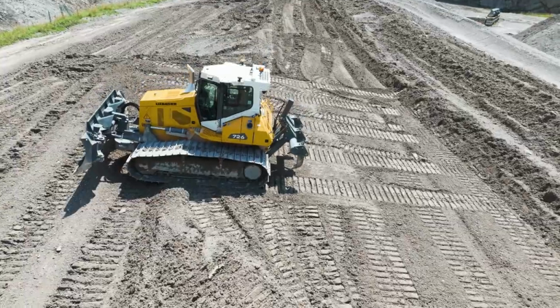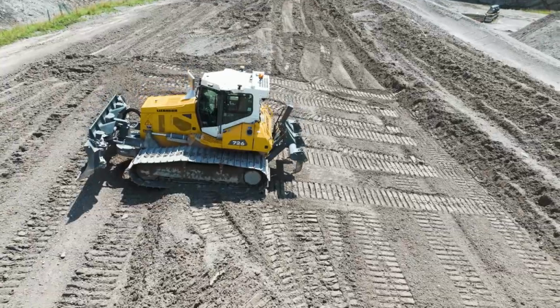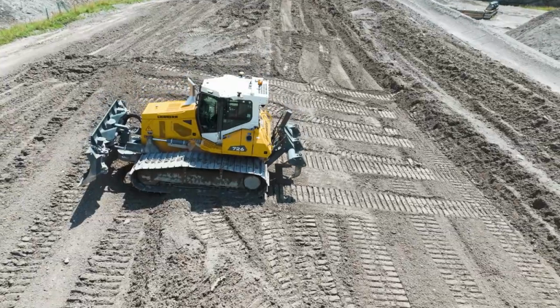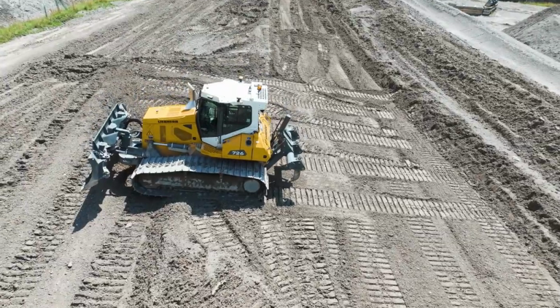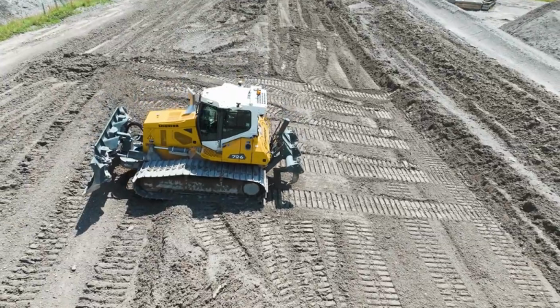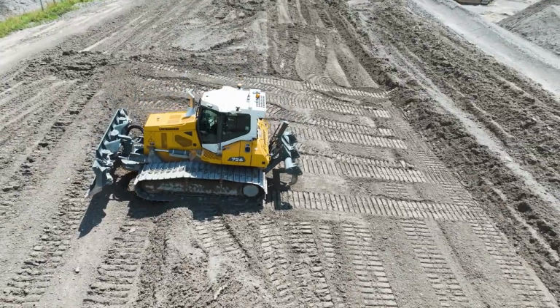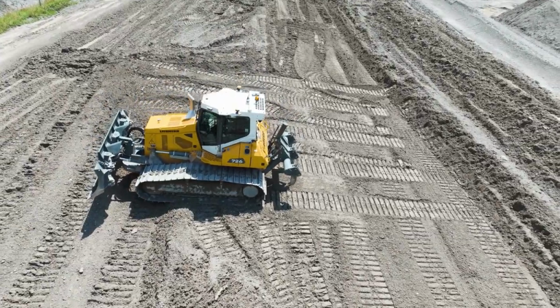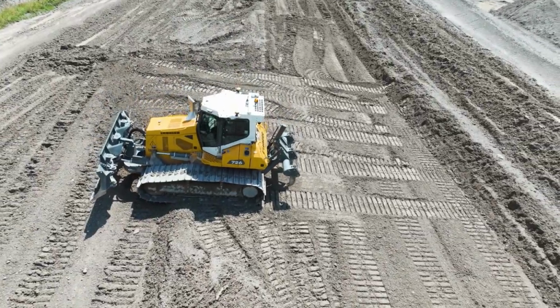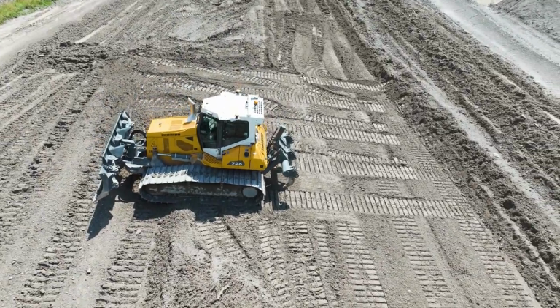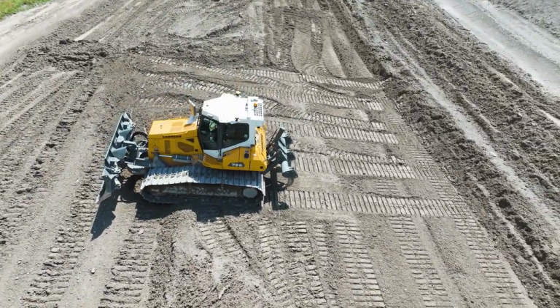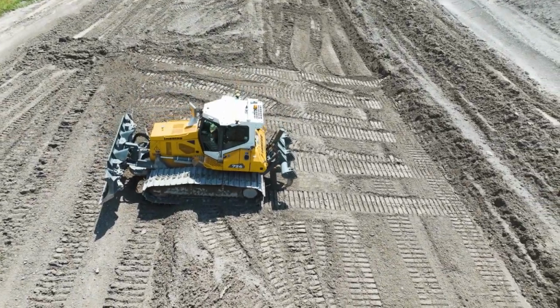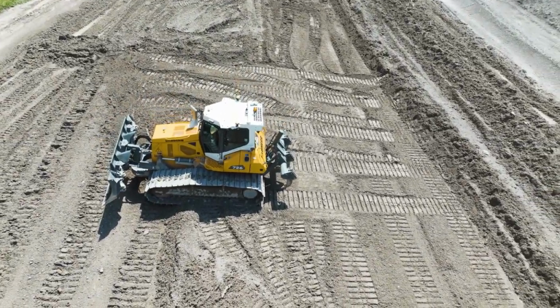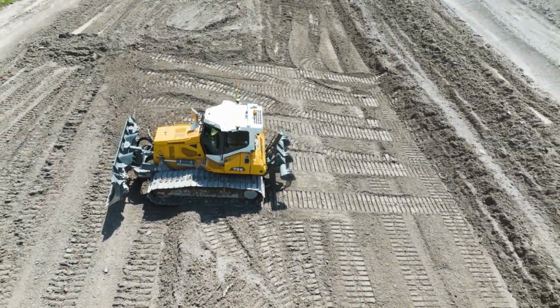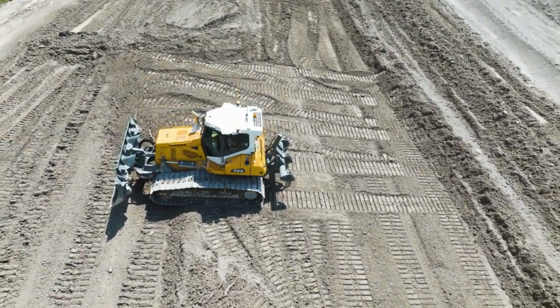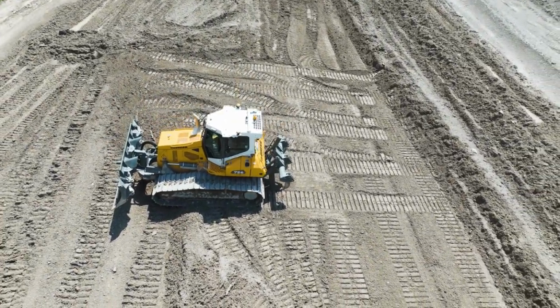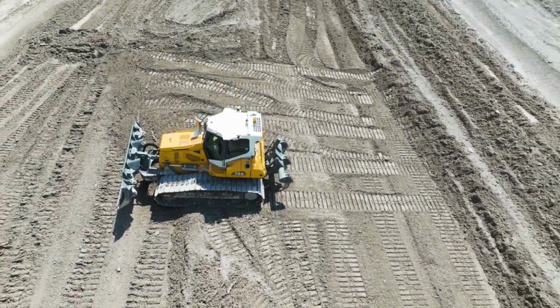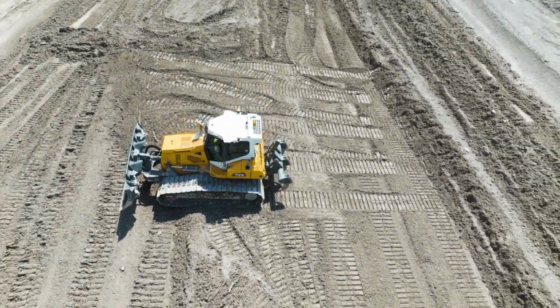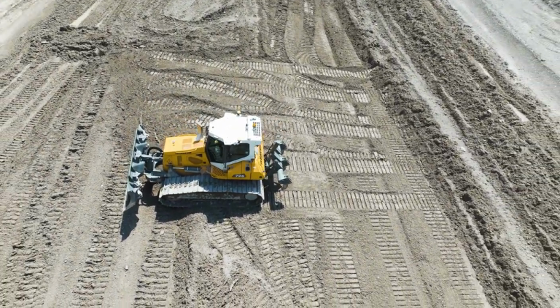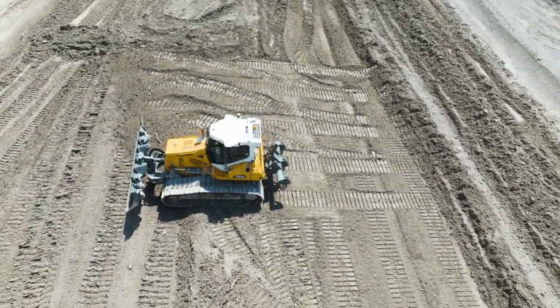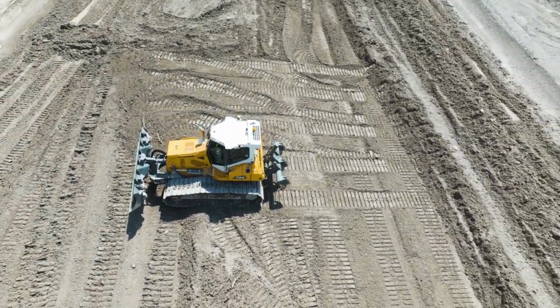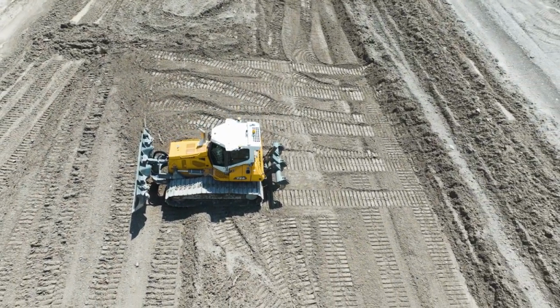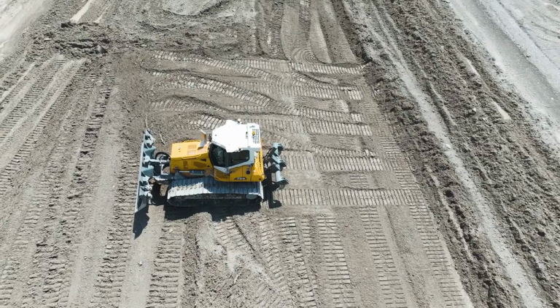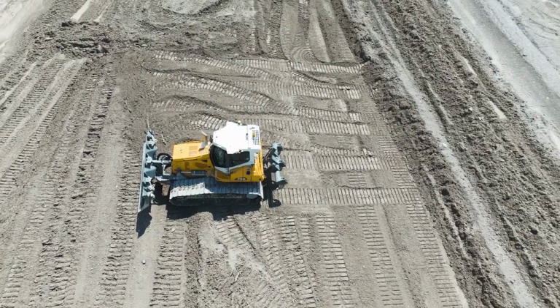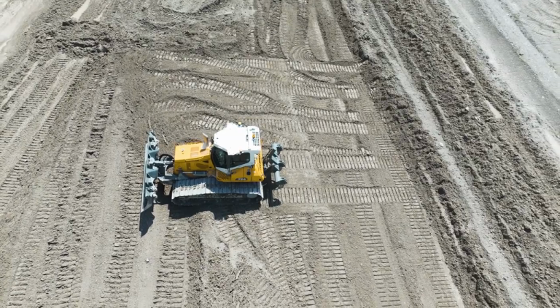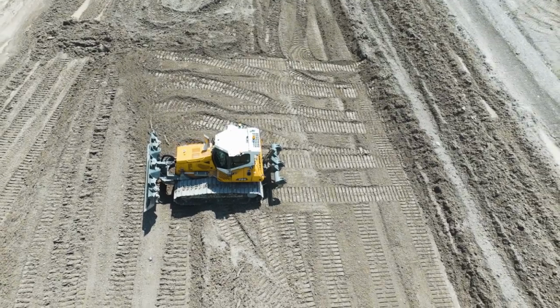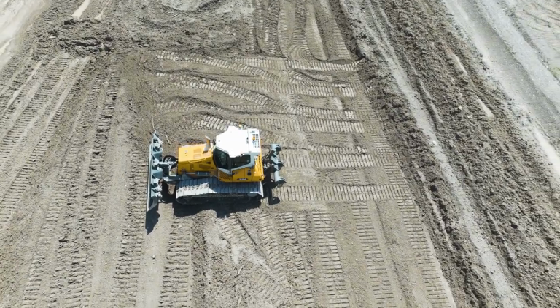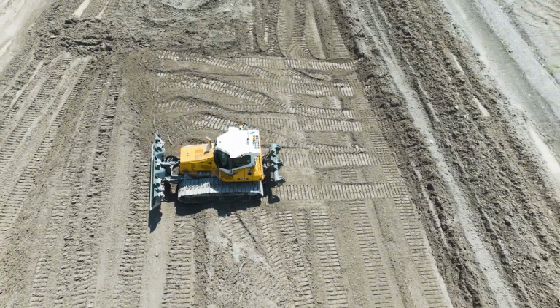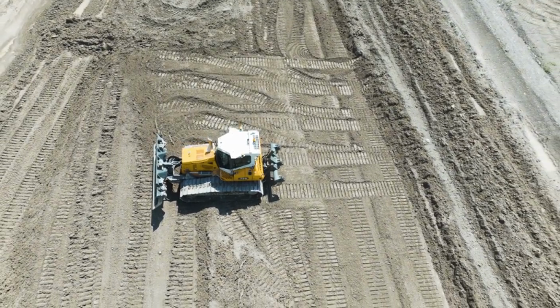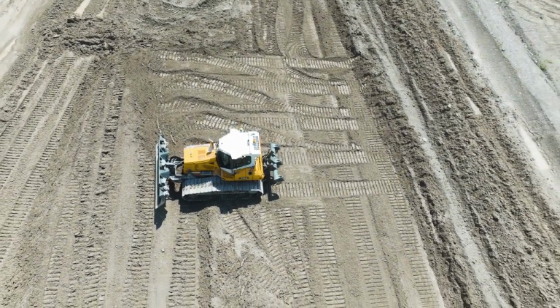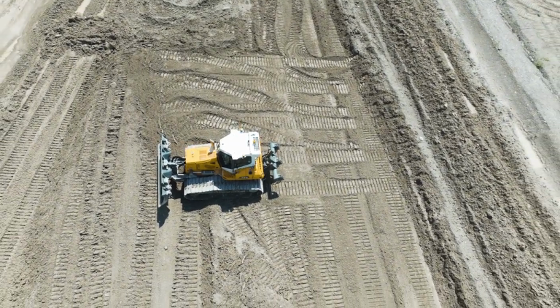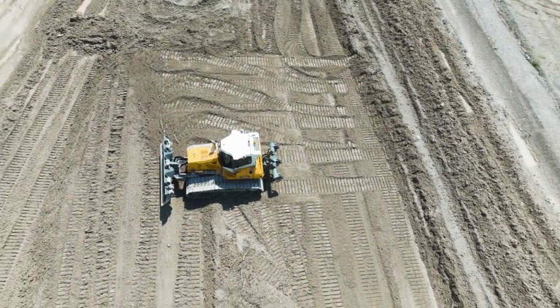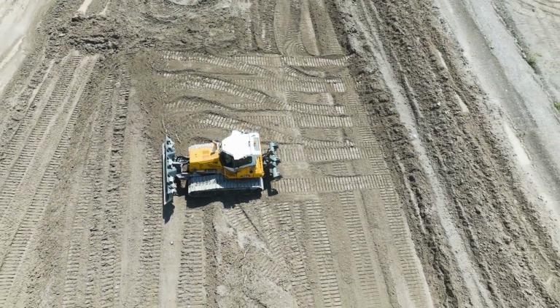To summarise, I would say that the new assistance systems make work faster, easier, and more productive.